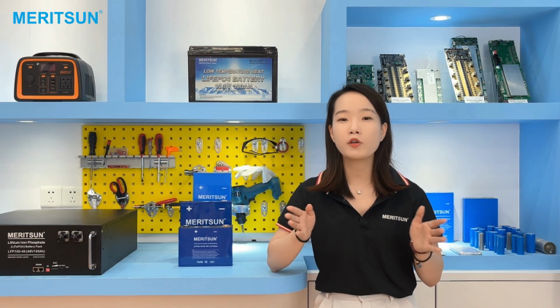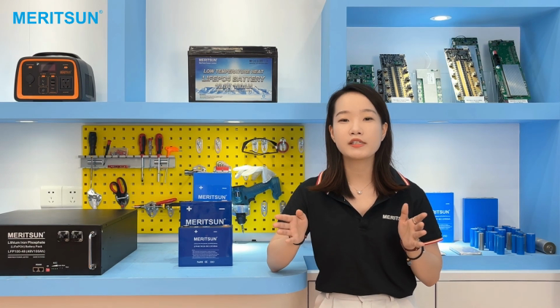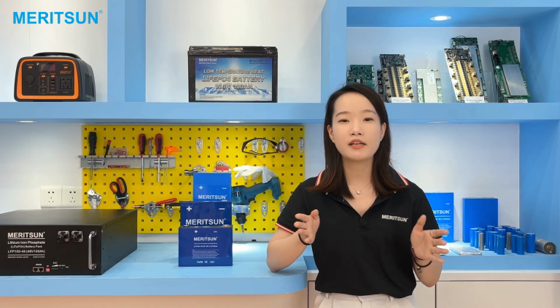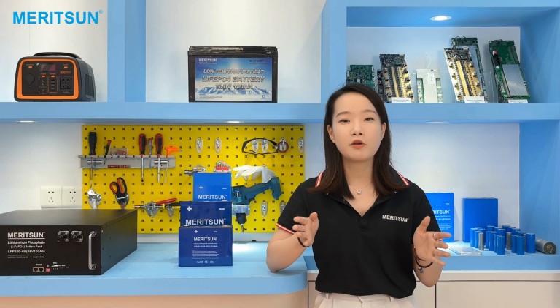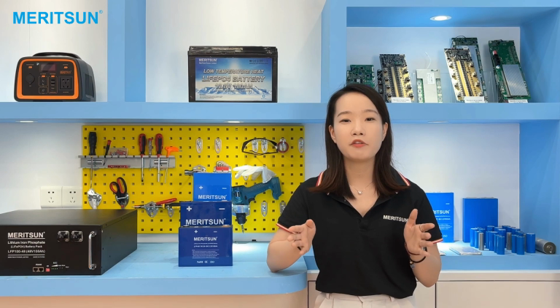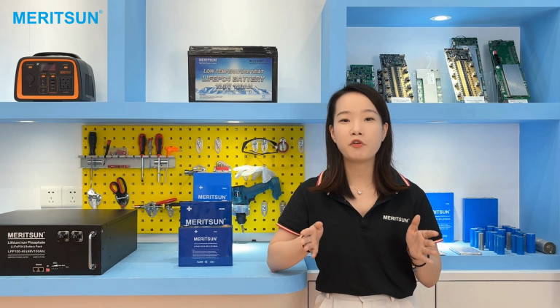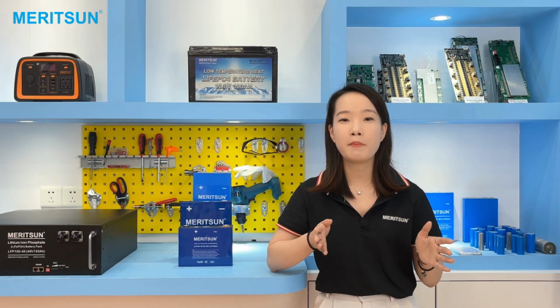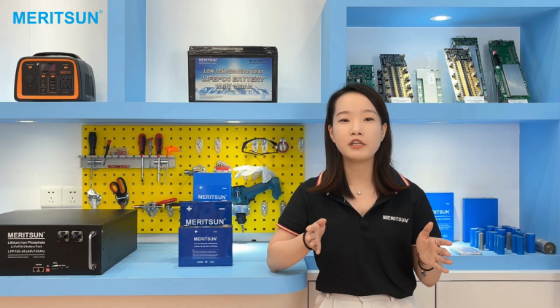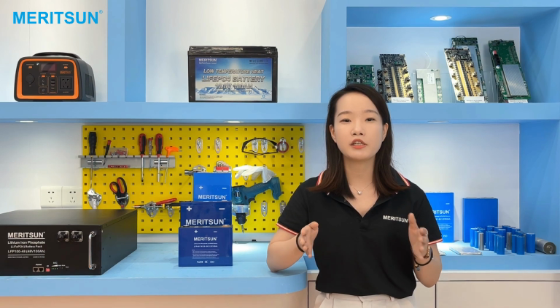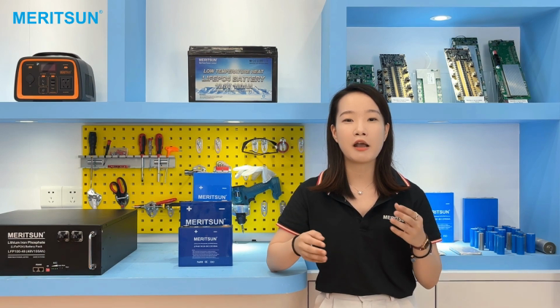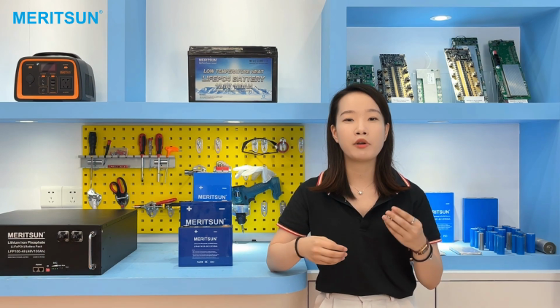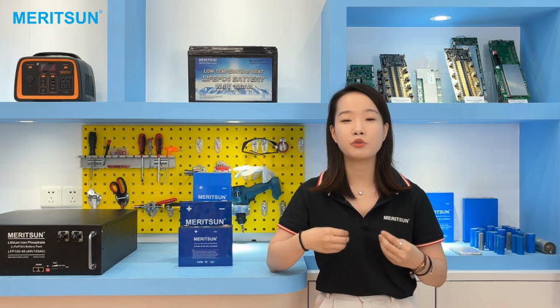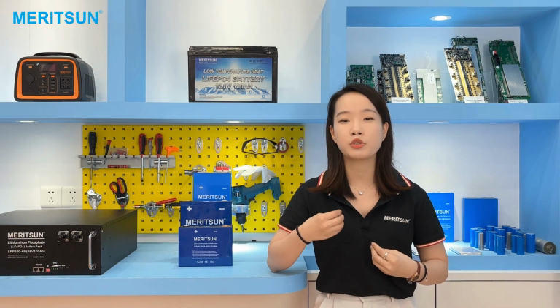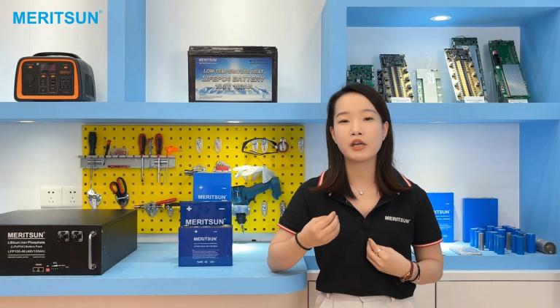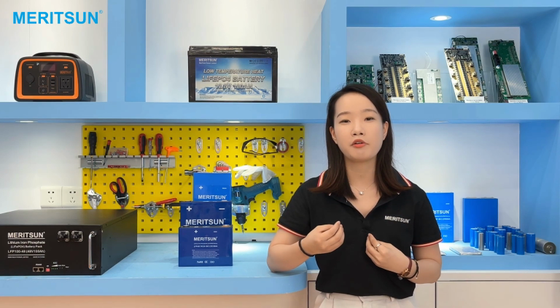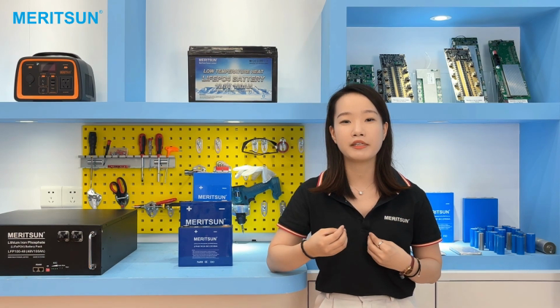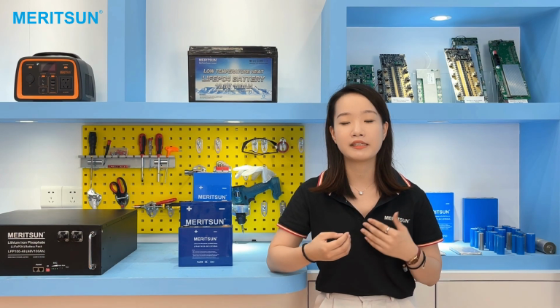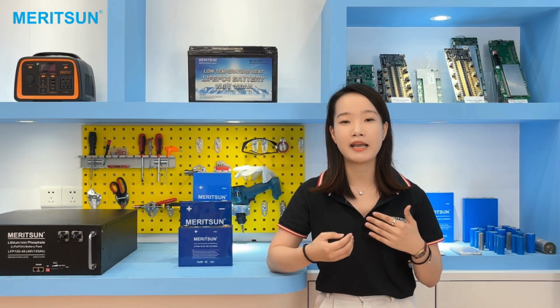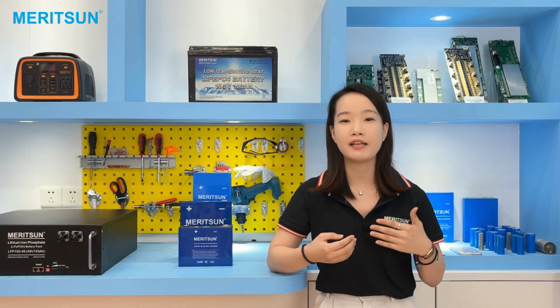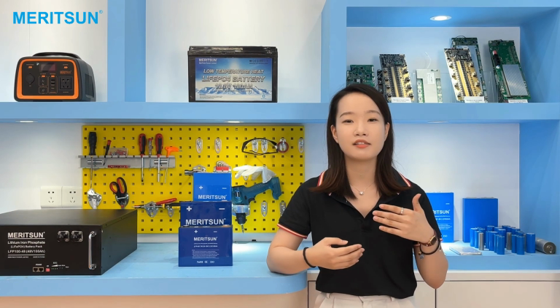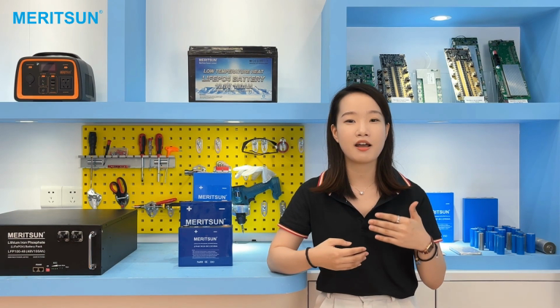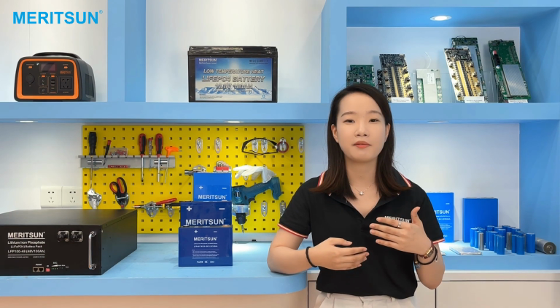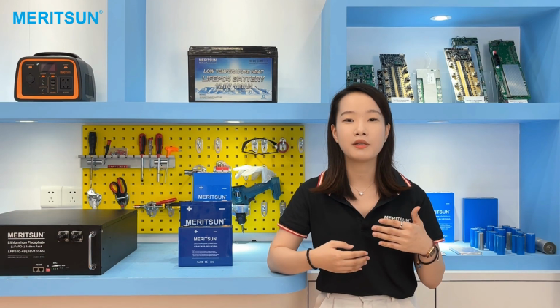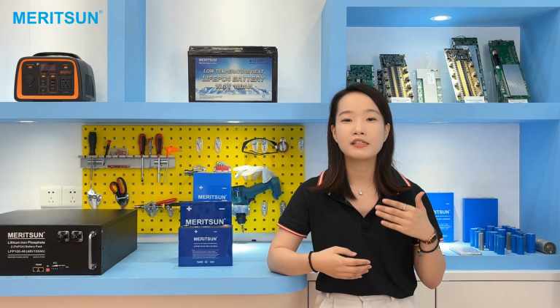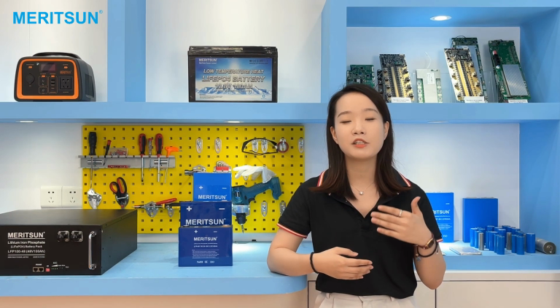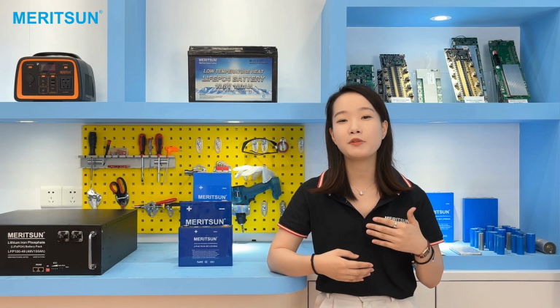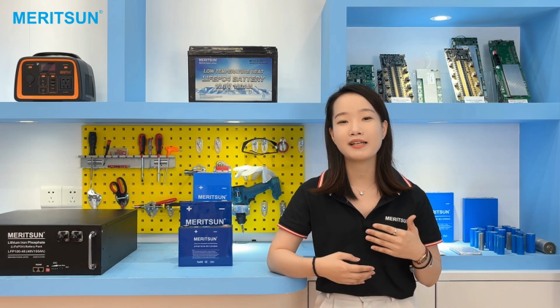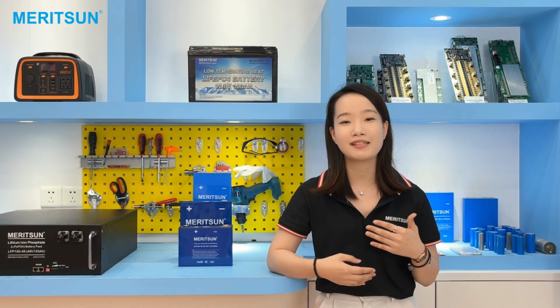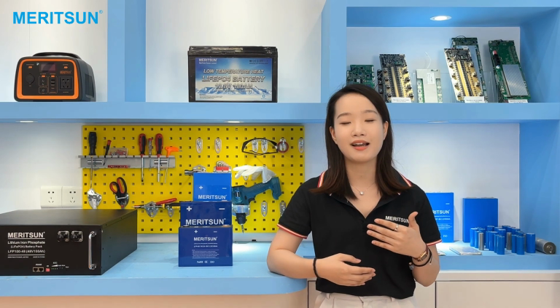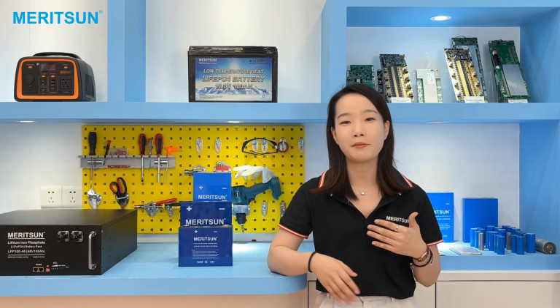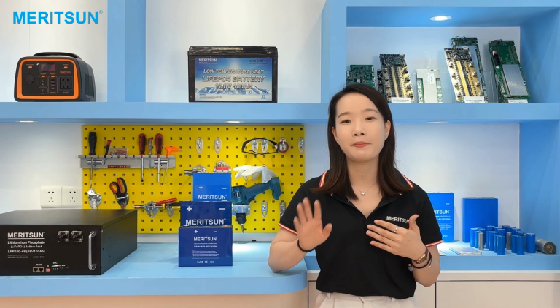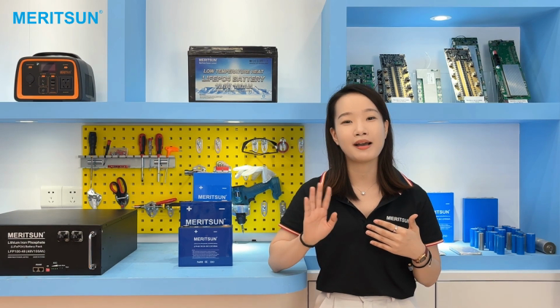That's all the information I'd like to share today. See you next time. Bye.